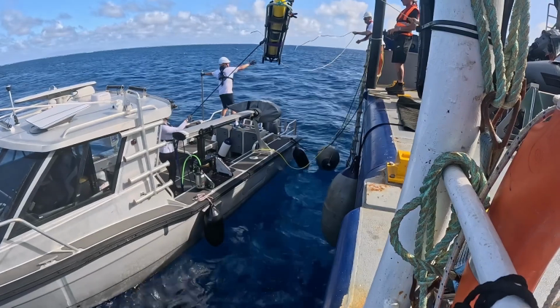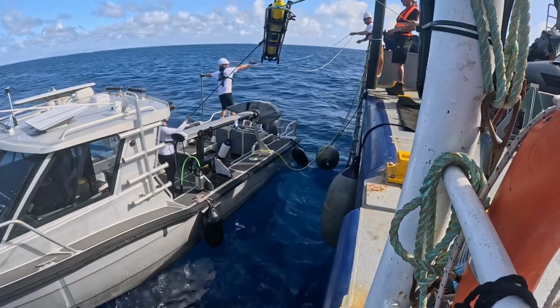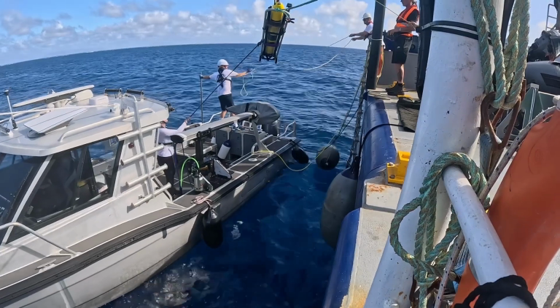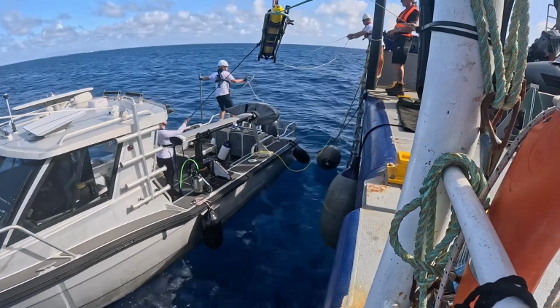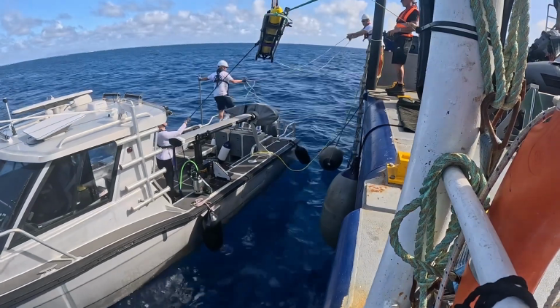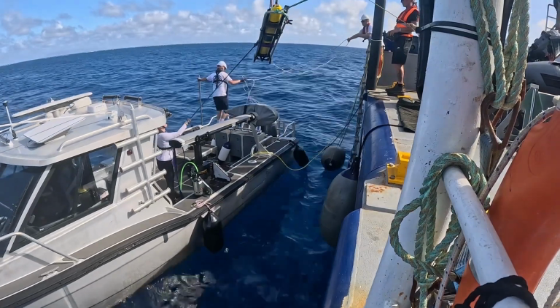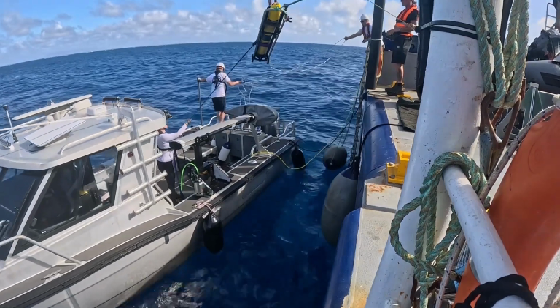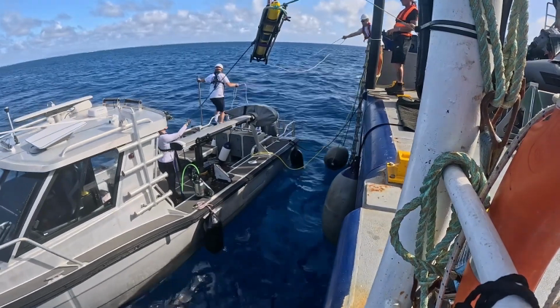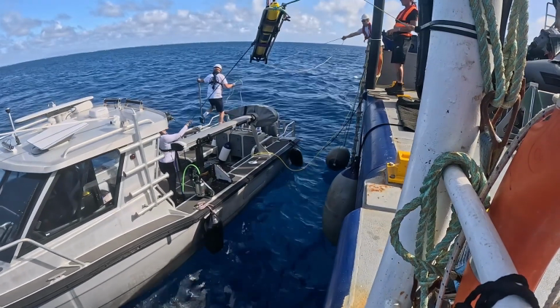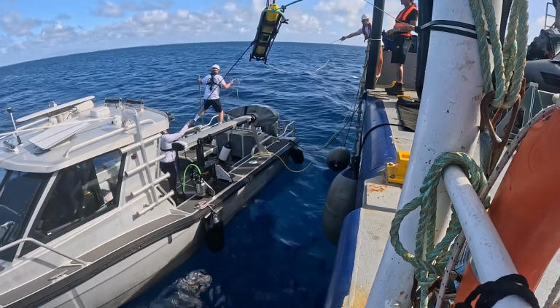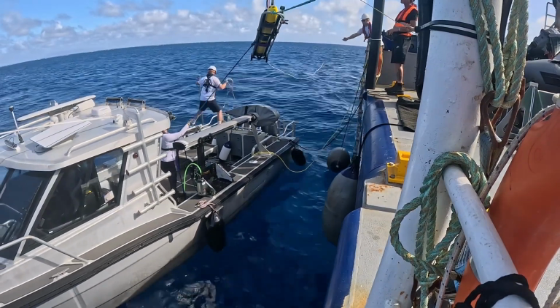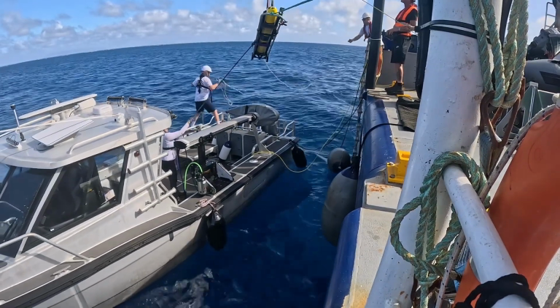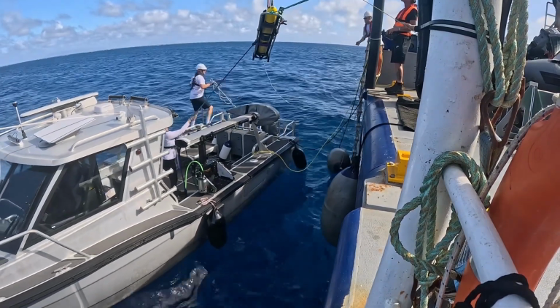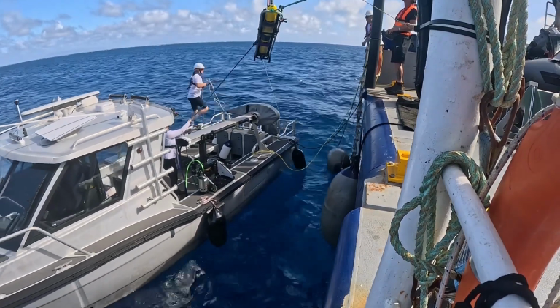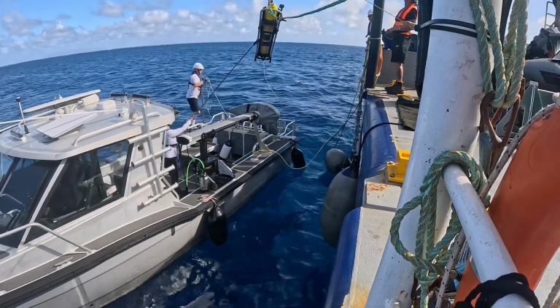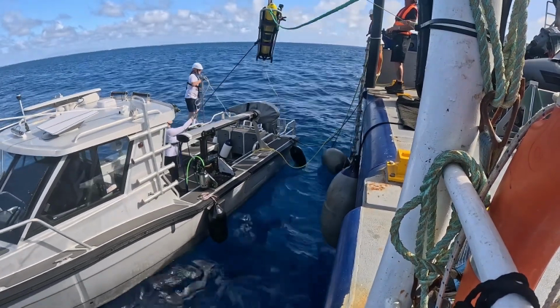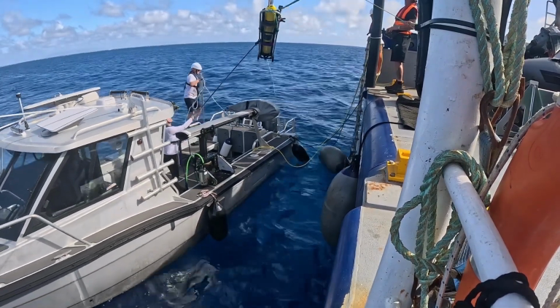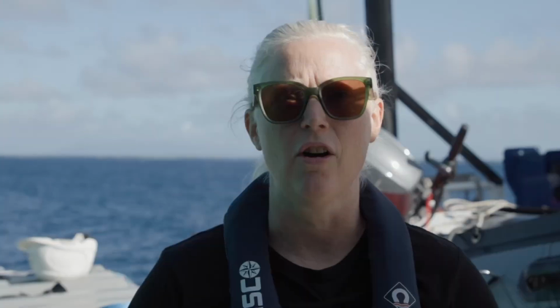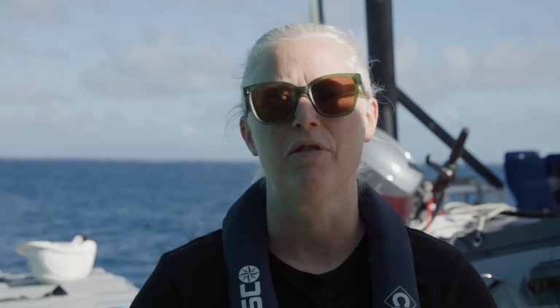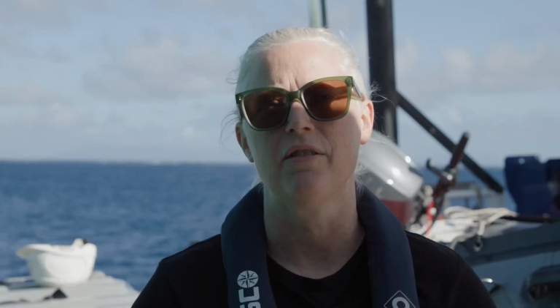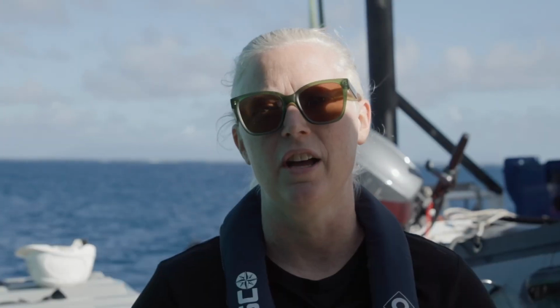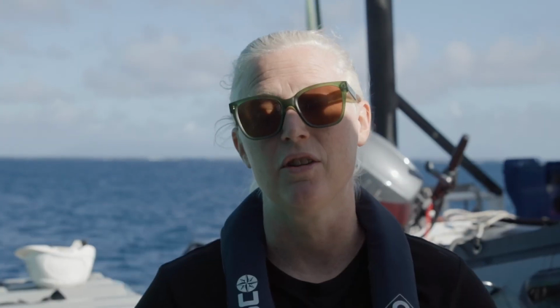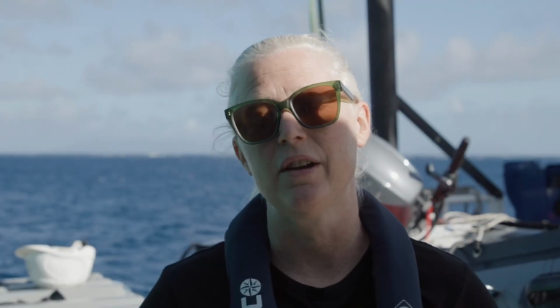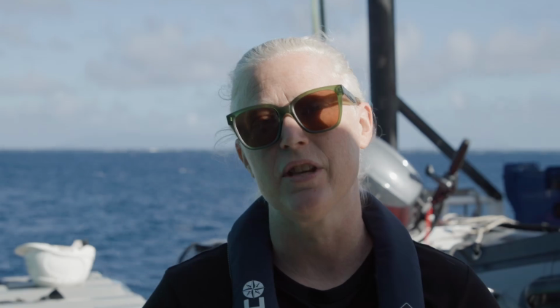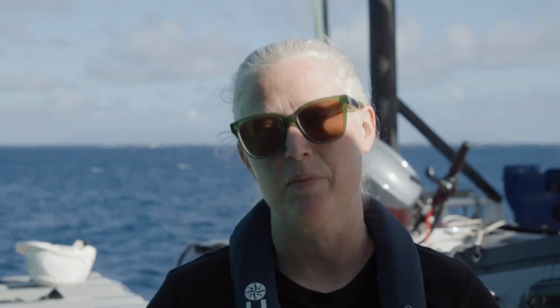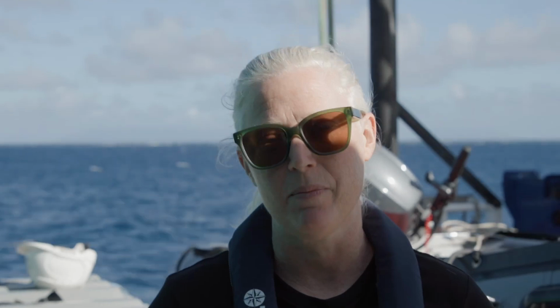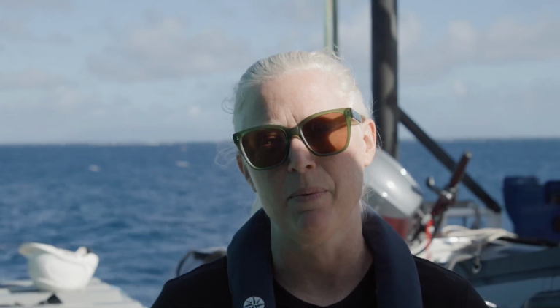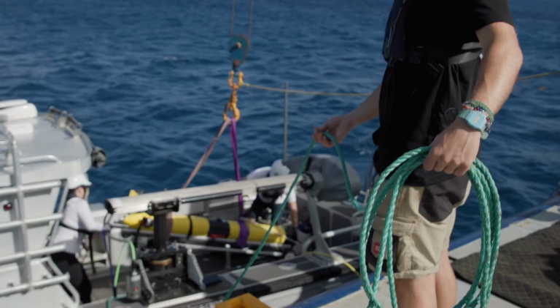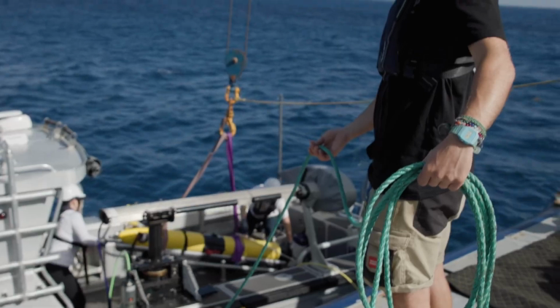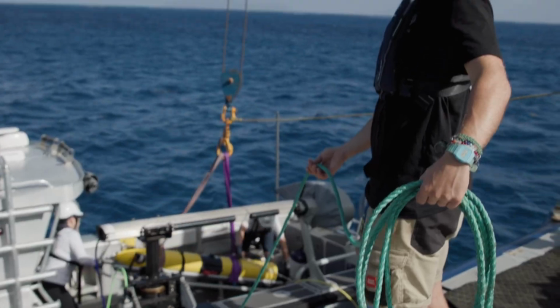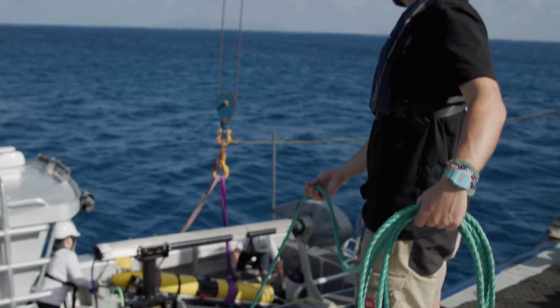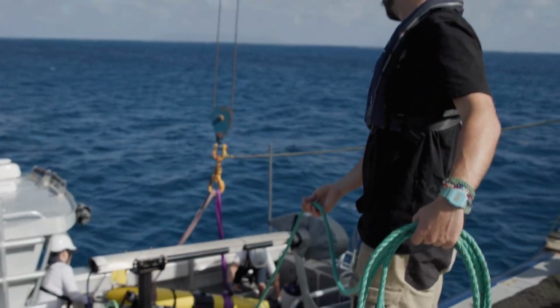Today is the first deployment of the ocean glider and we're going to put it off one of the reefs that we've been mapping these last few days.